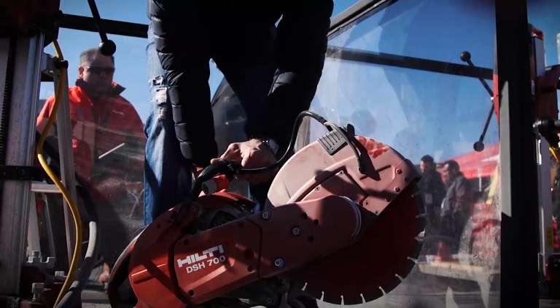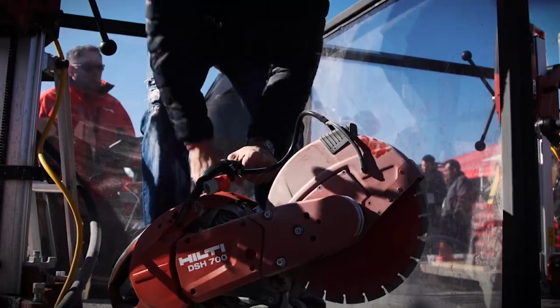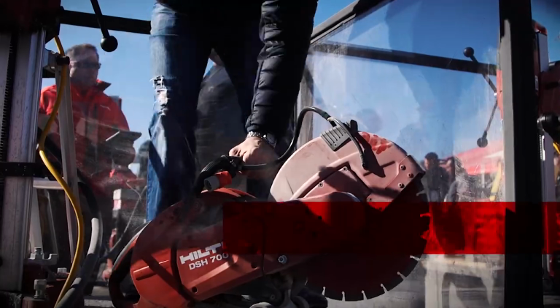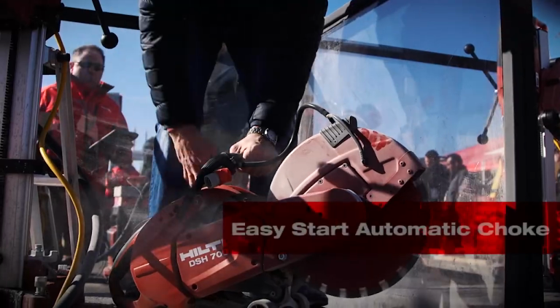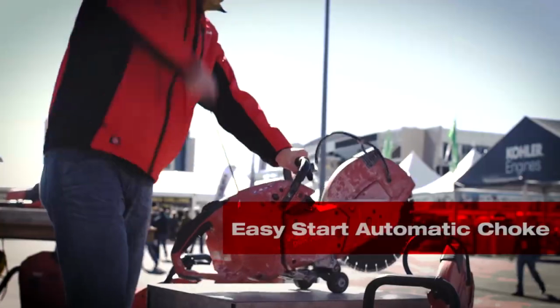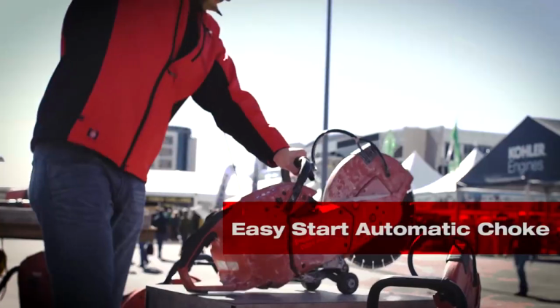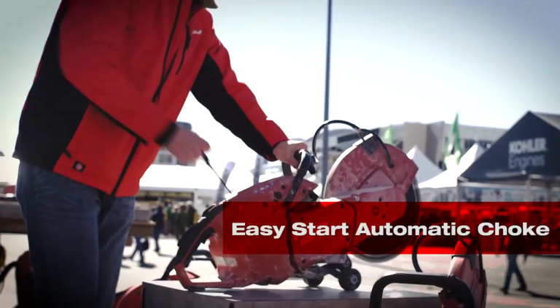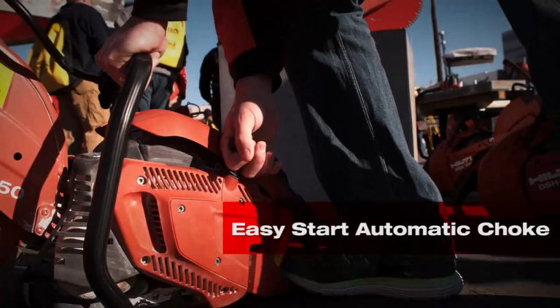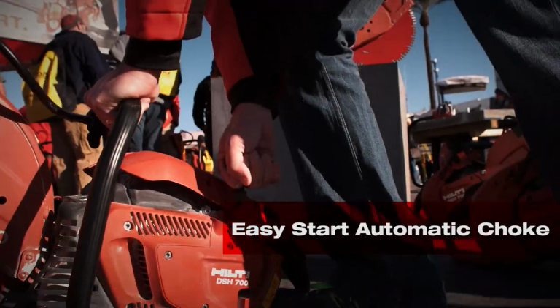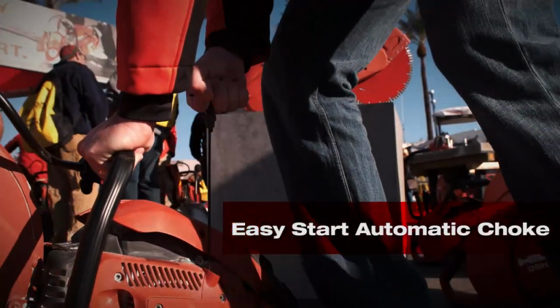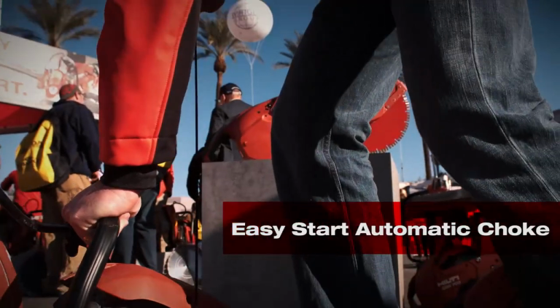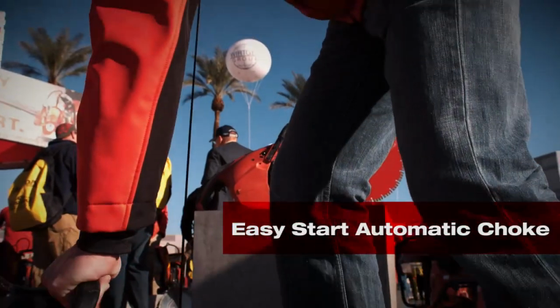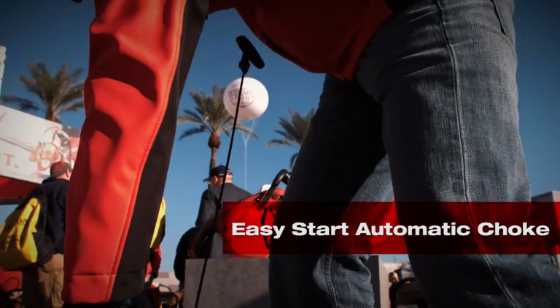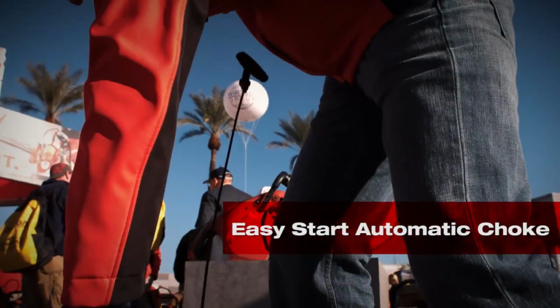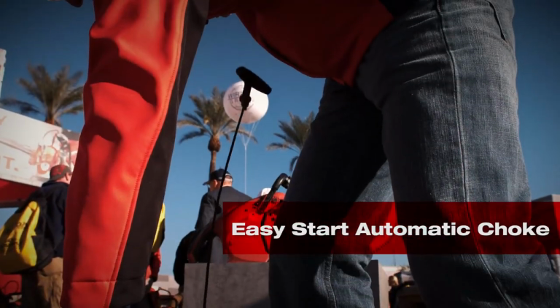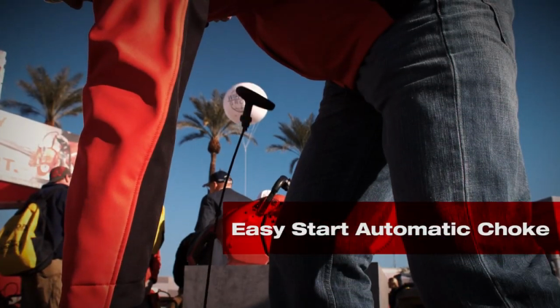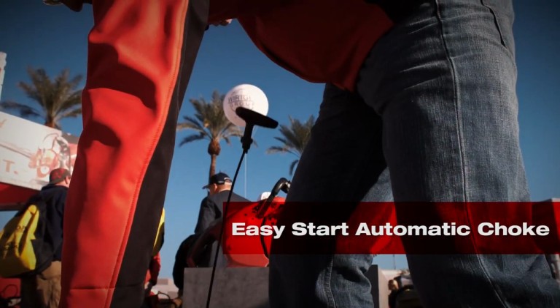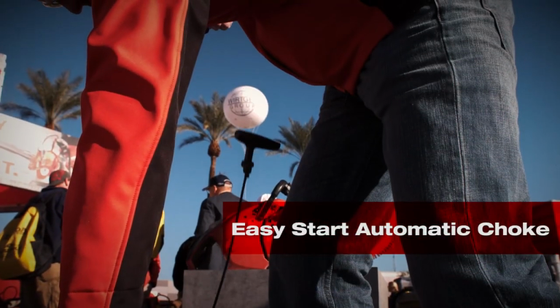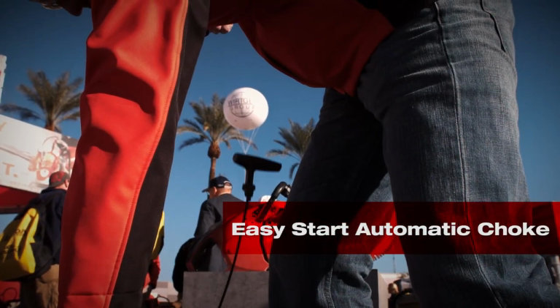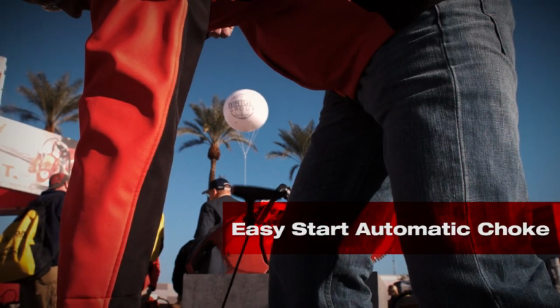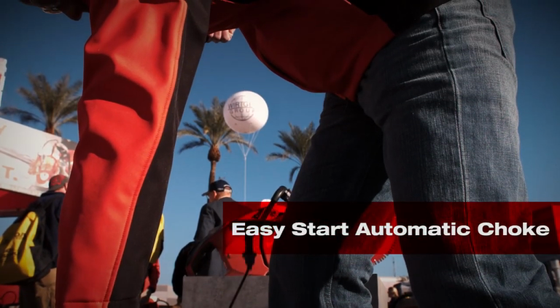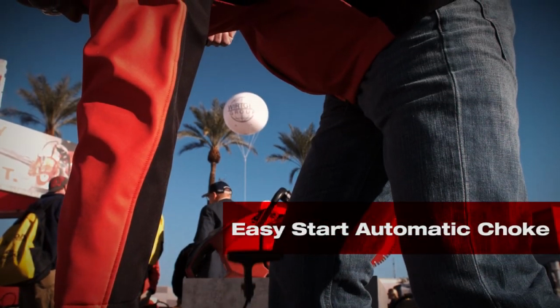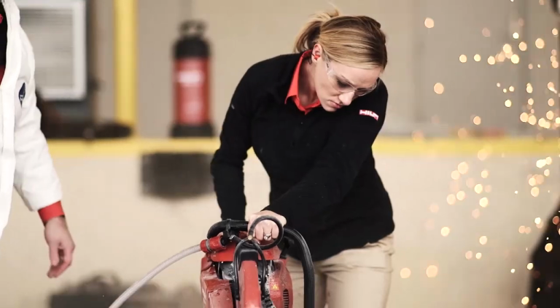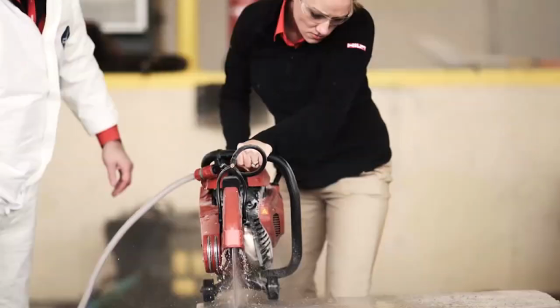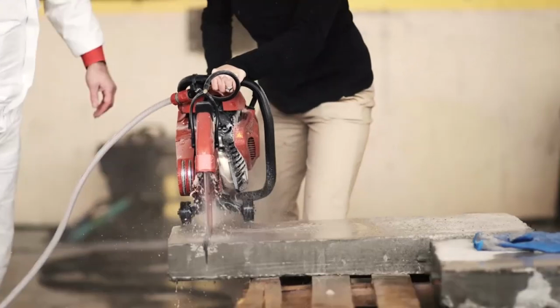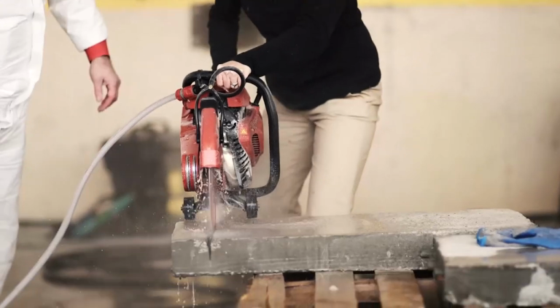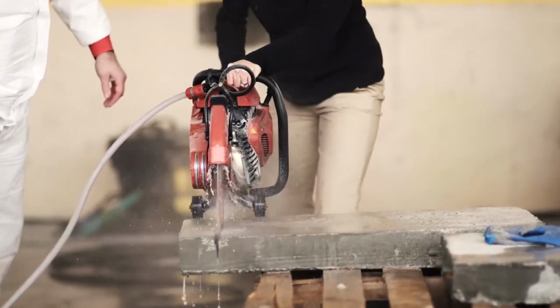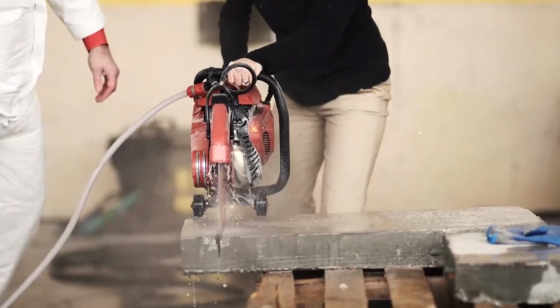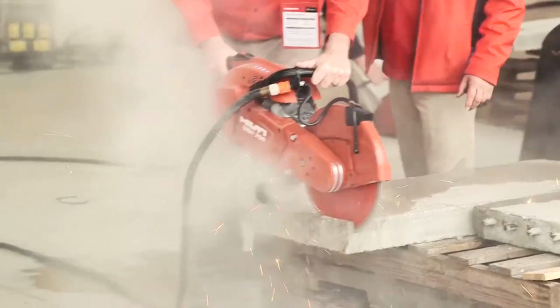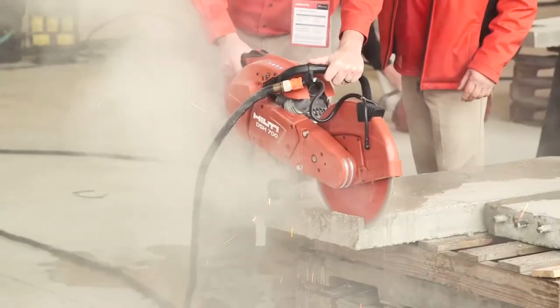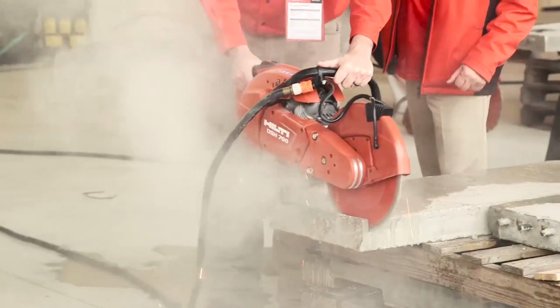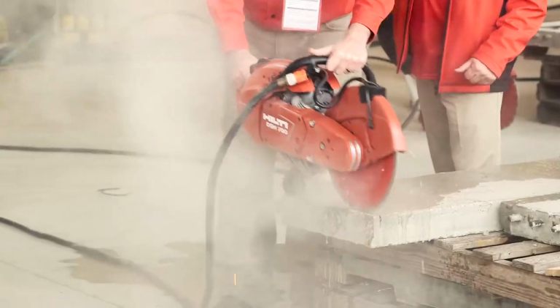First, a new automatic choke called Easy Start will help you achieve more first pull starts. This will also reduce the likelihood of flooding the saw.